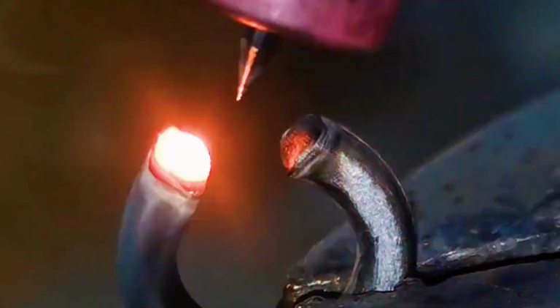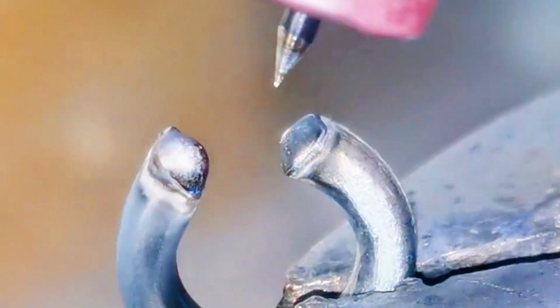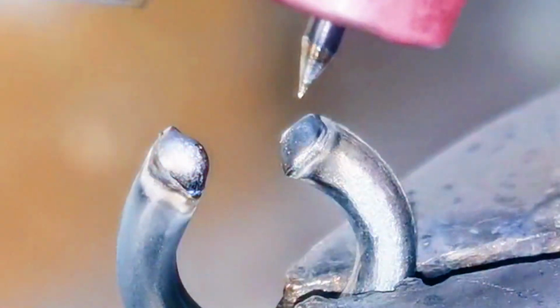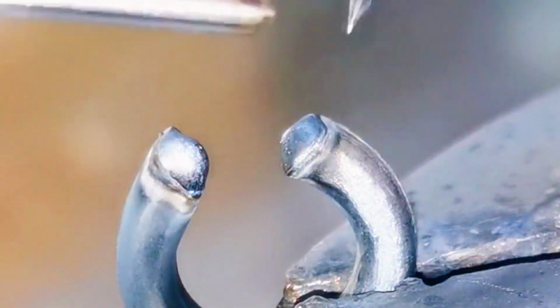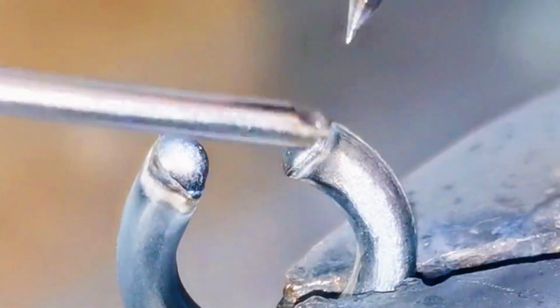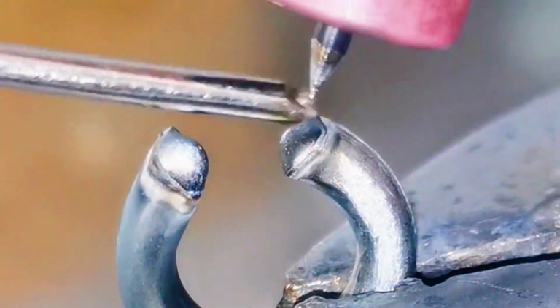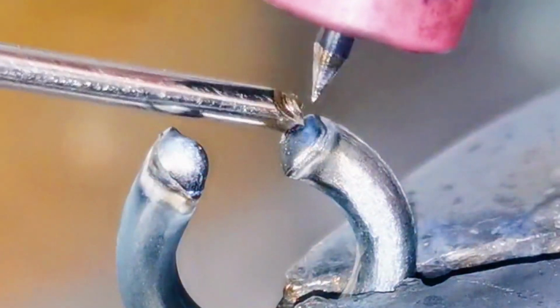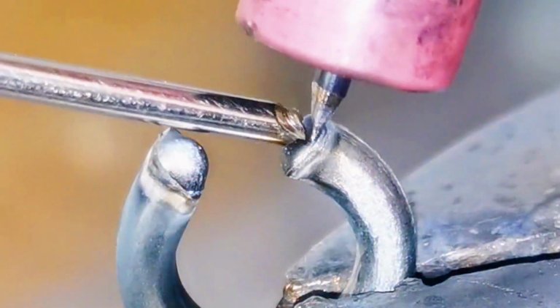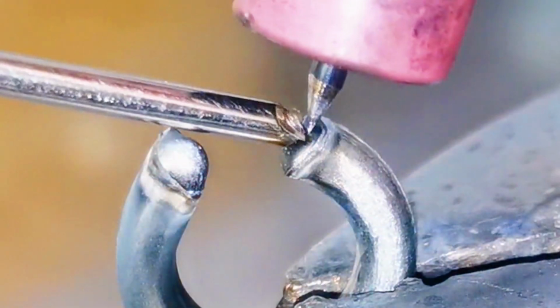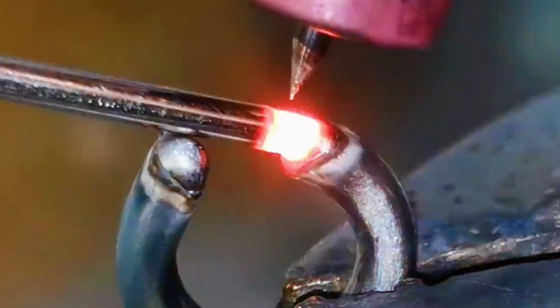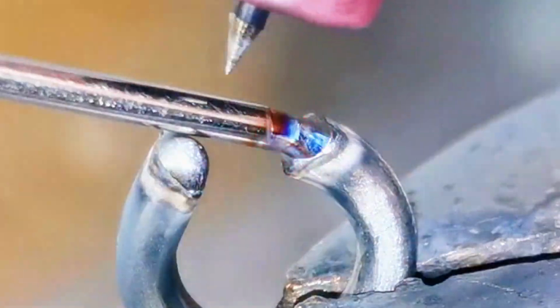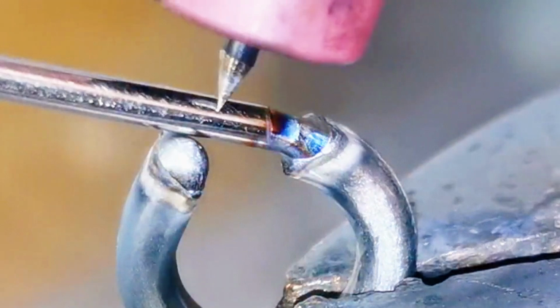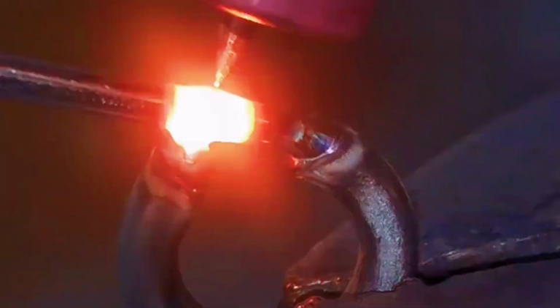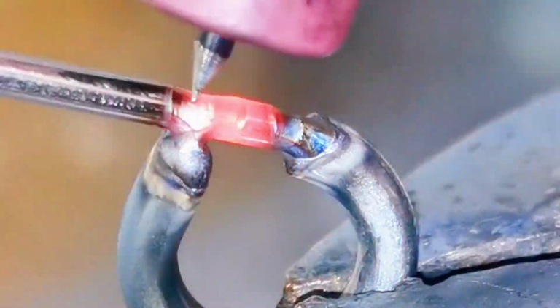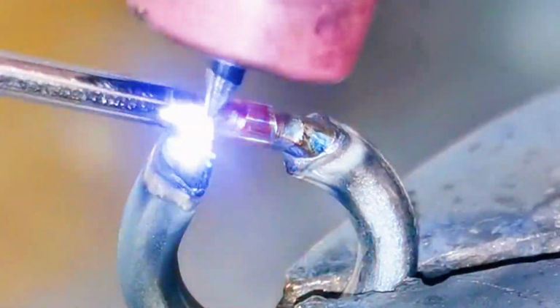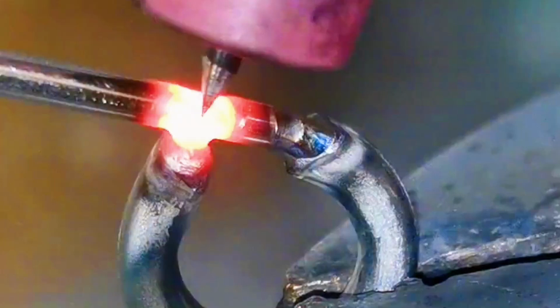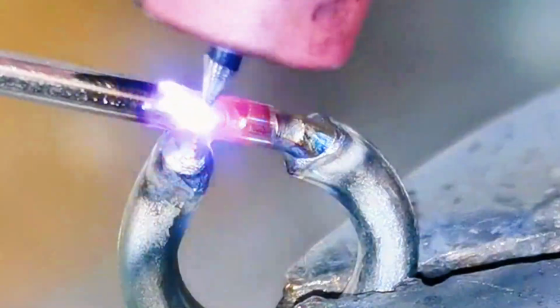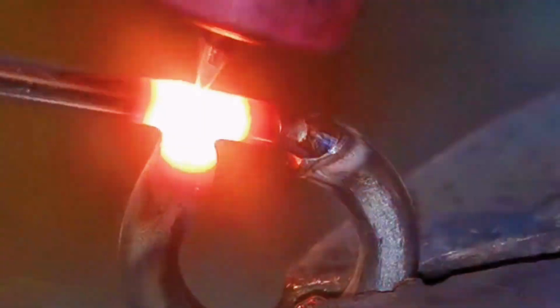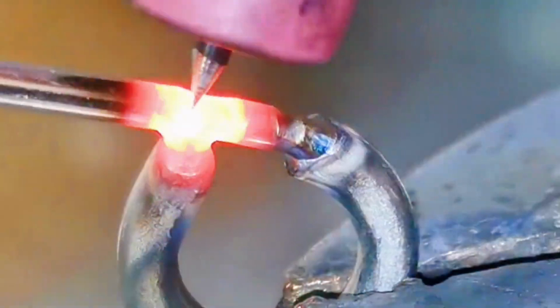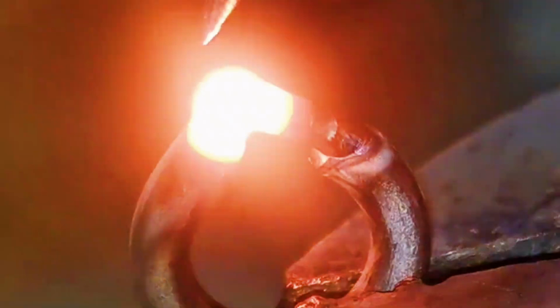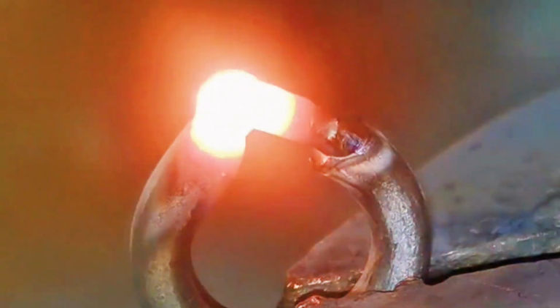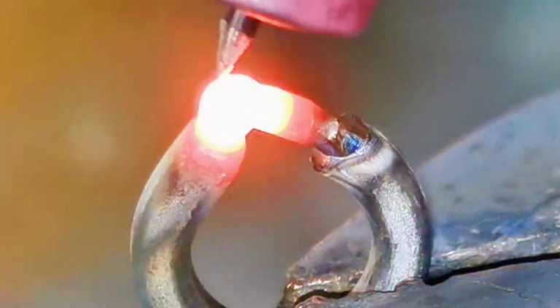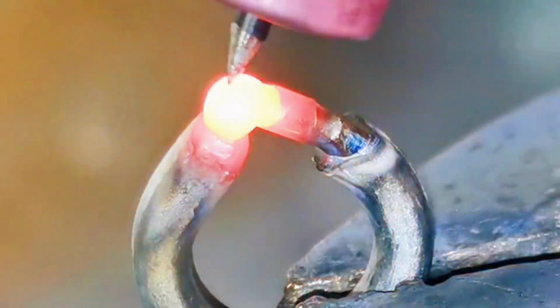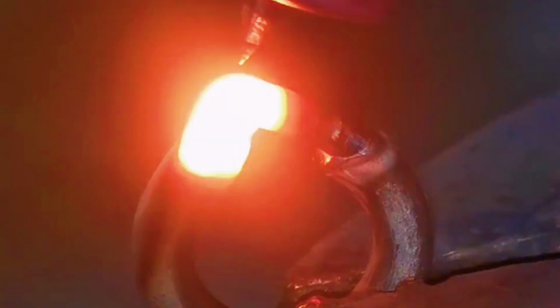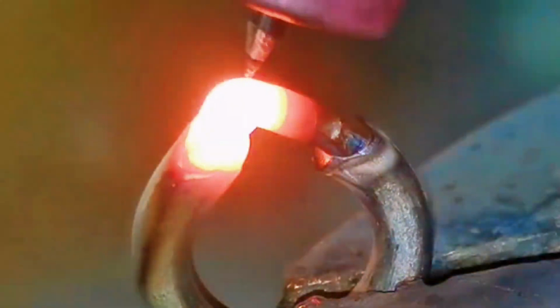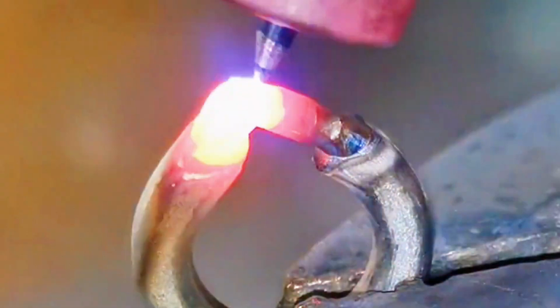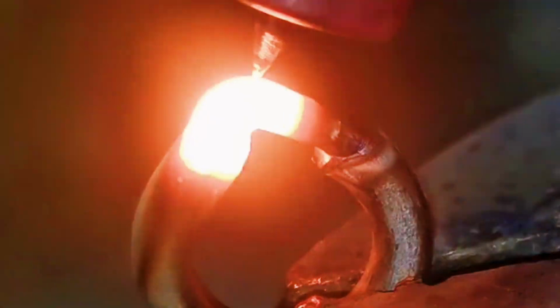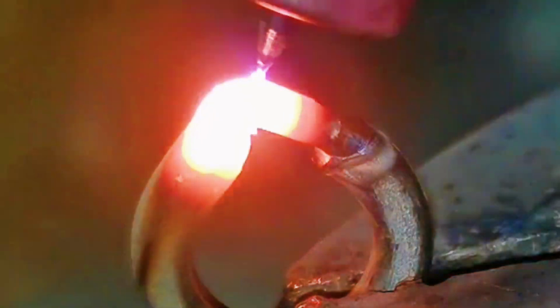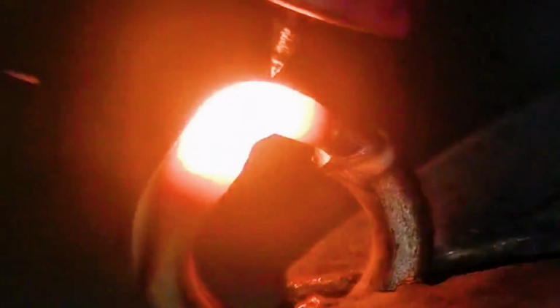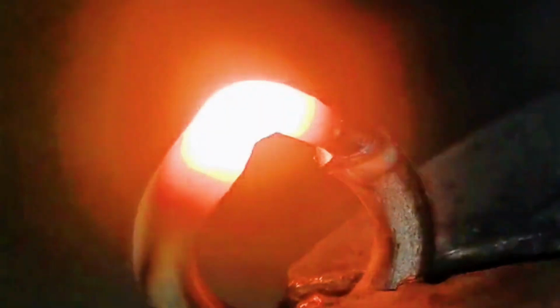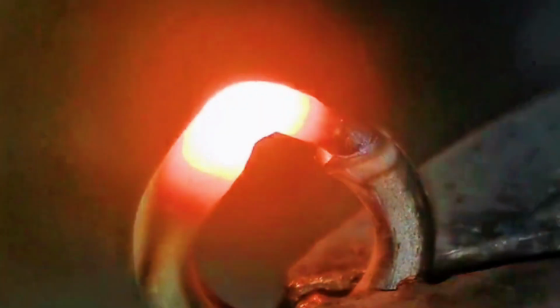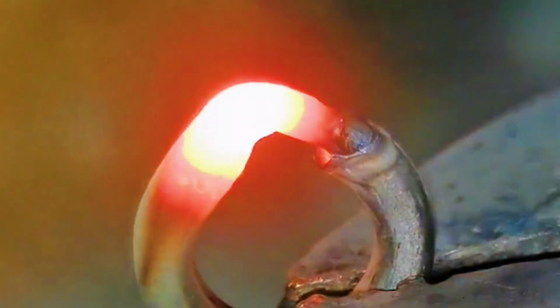Next, let's watch together the wonderful moment of the welder using the cold welding machine.